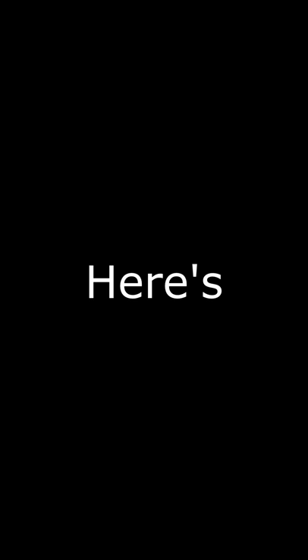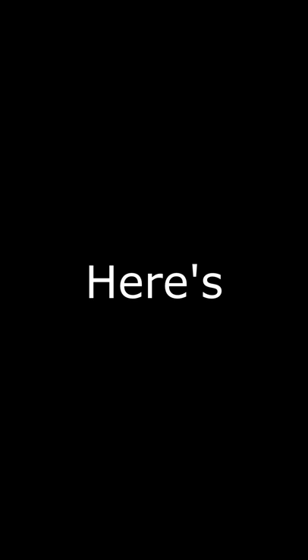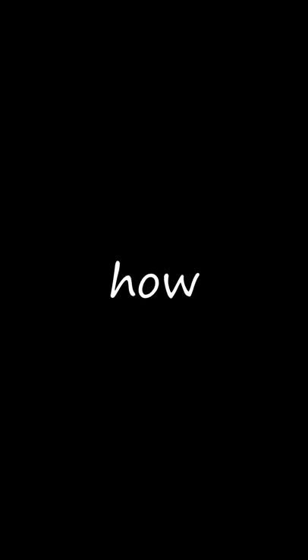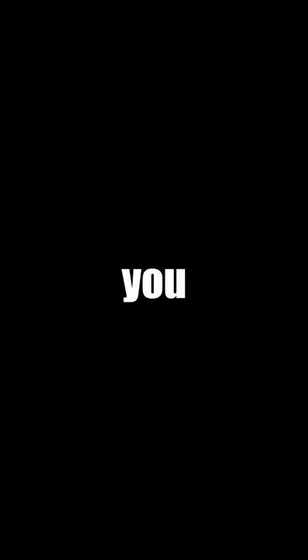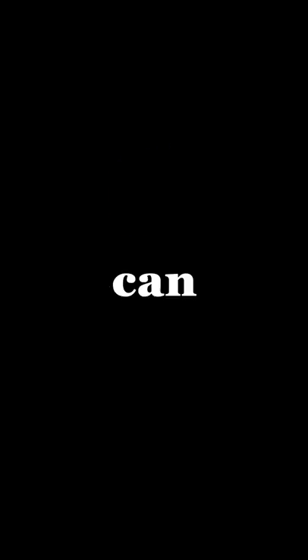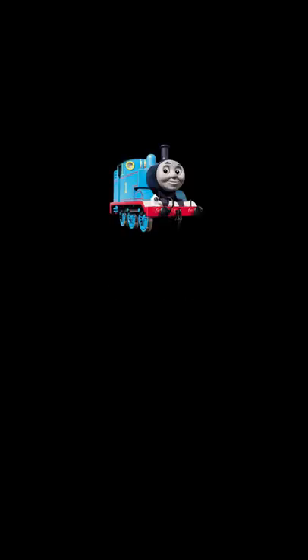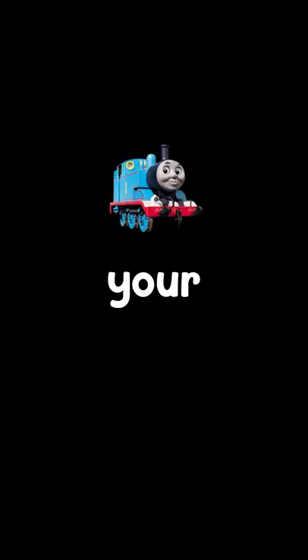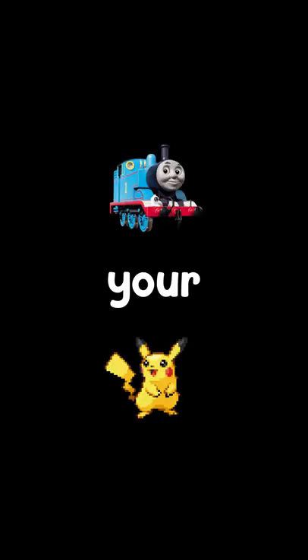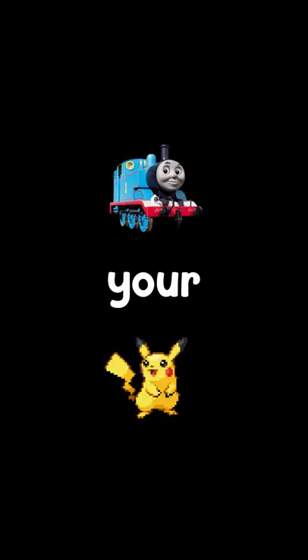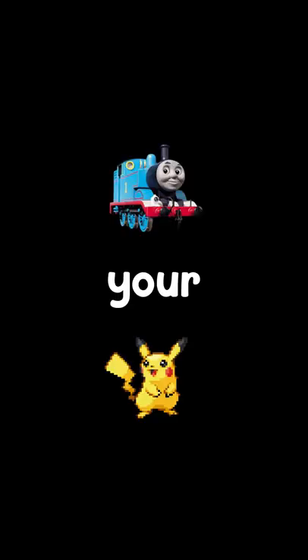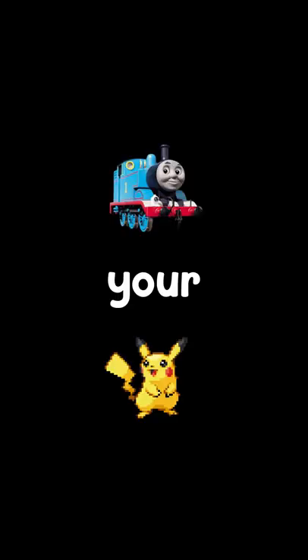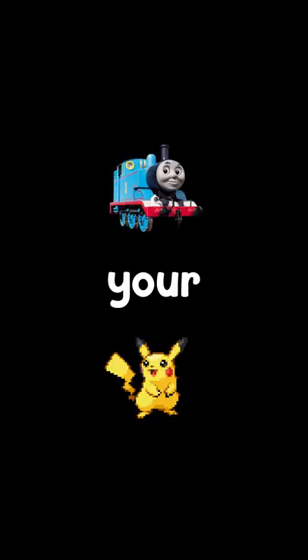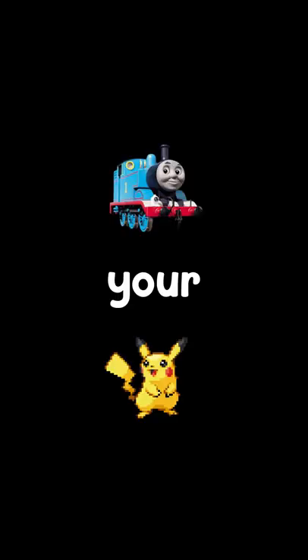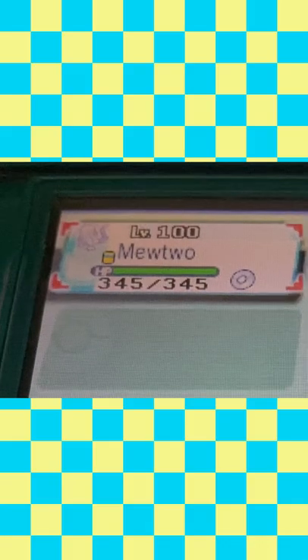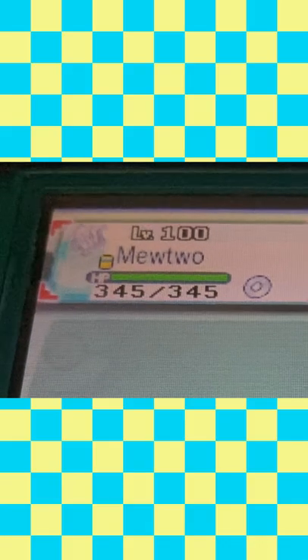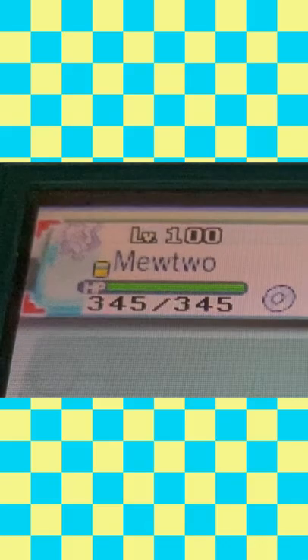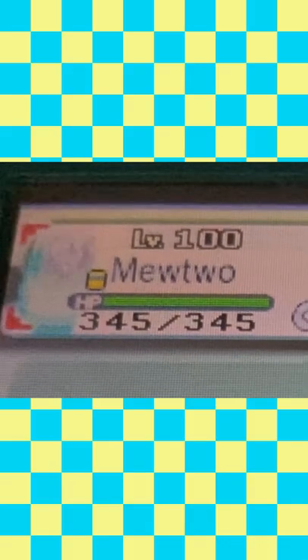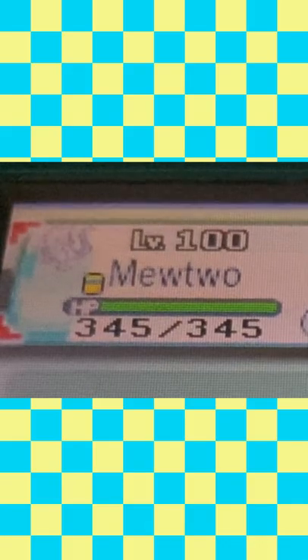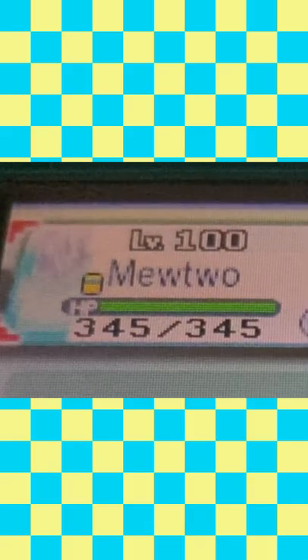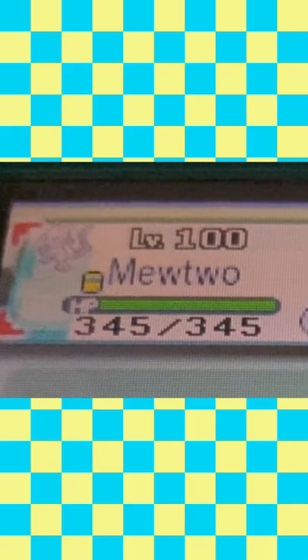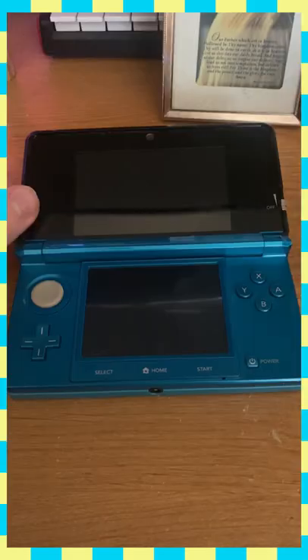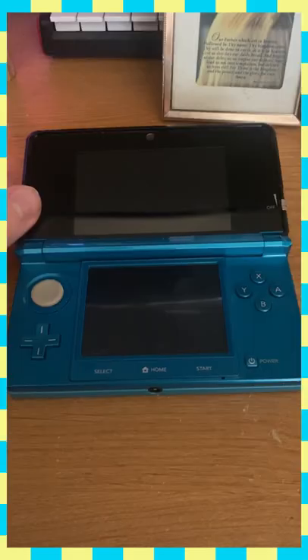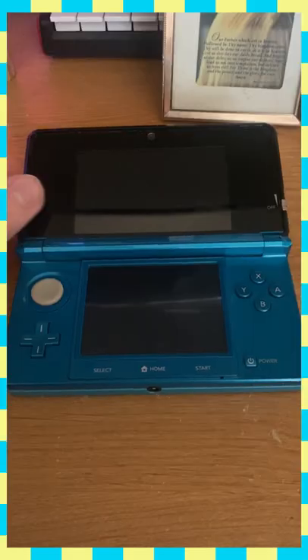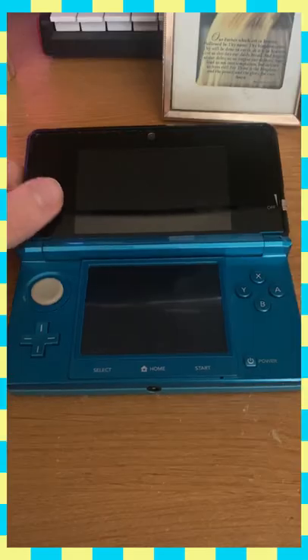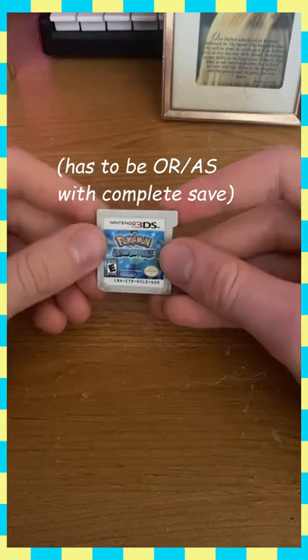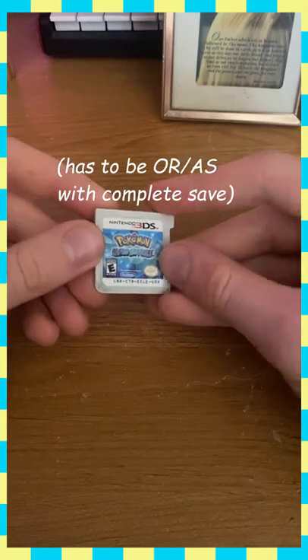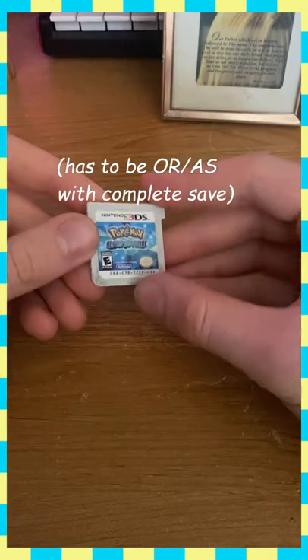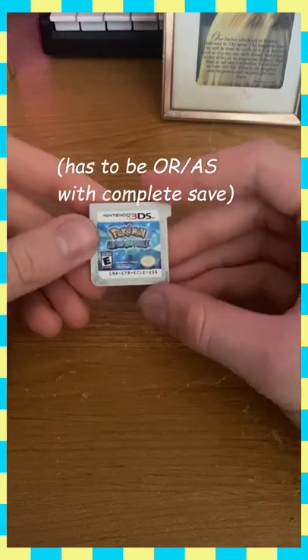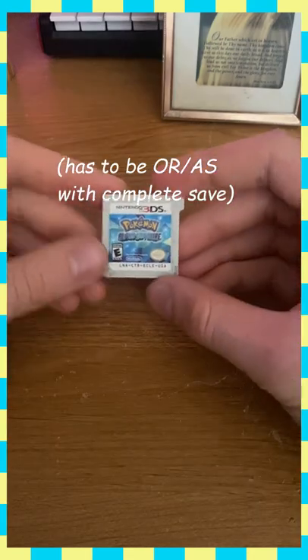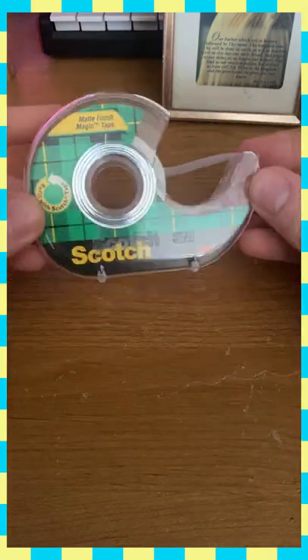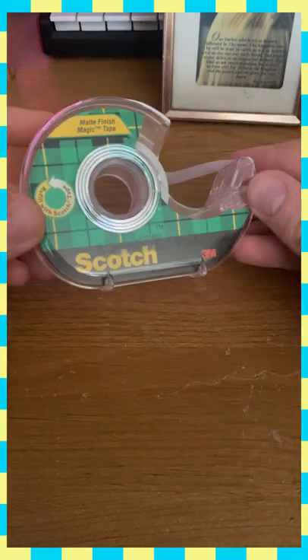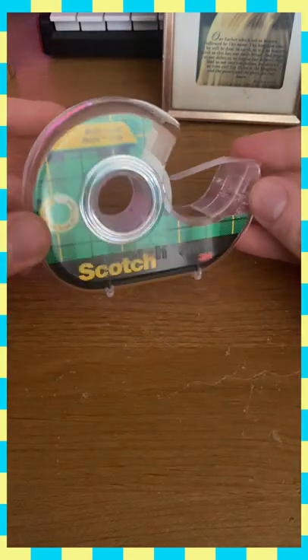Here's how you can train your Pokemon without ever battling. All you need is a 3DS, a Pokemon game, and a roll of tape.